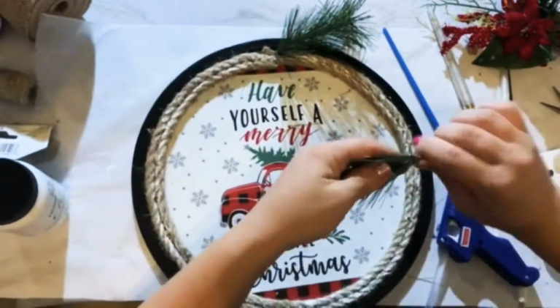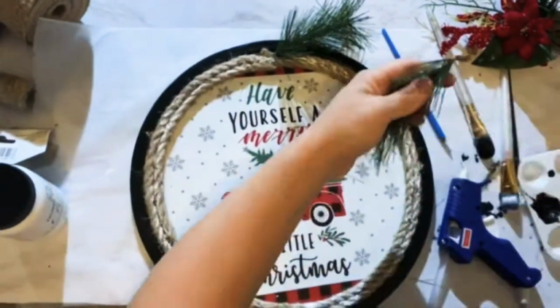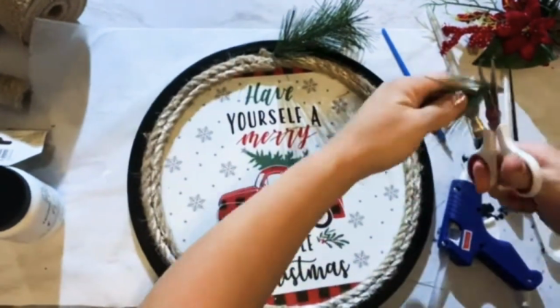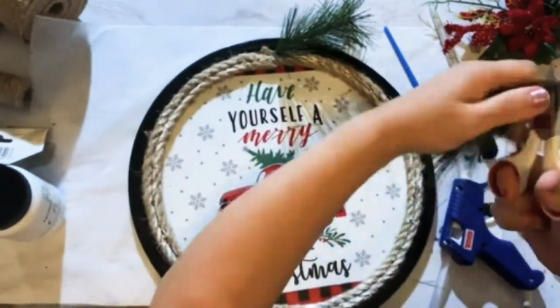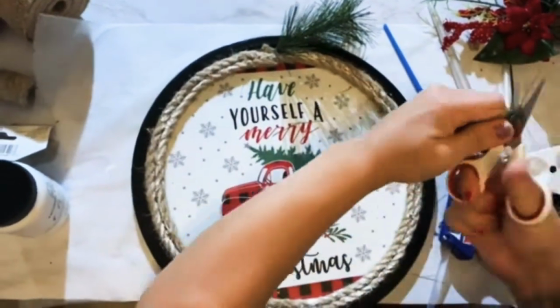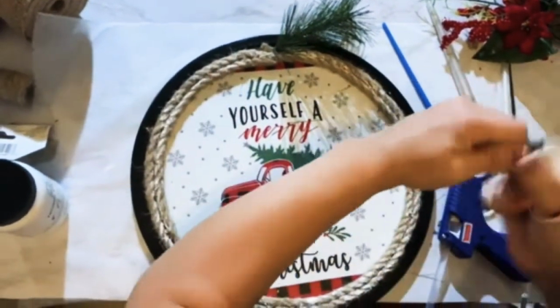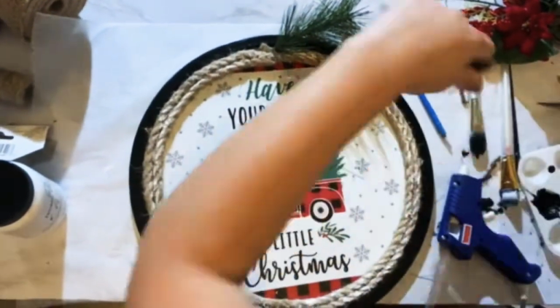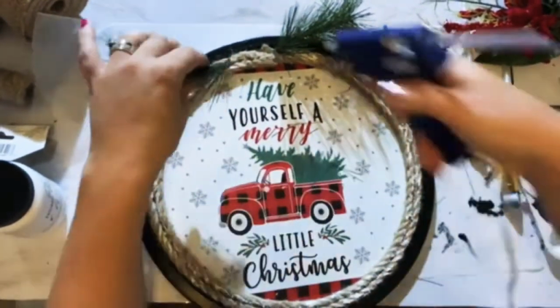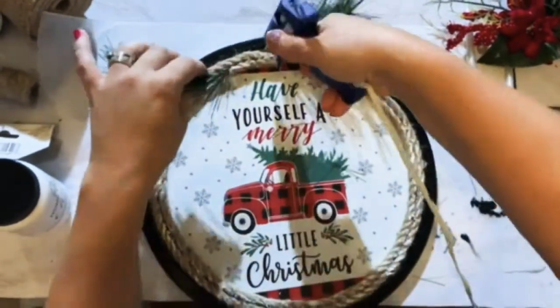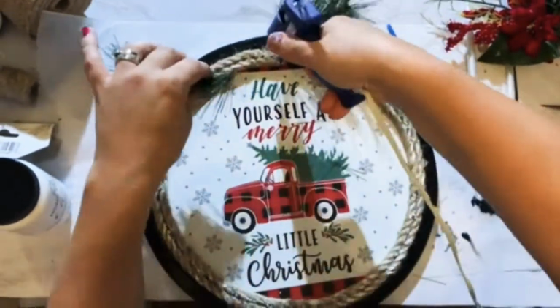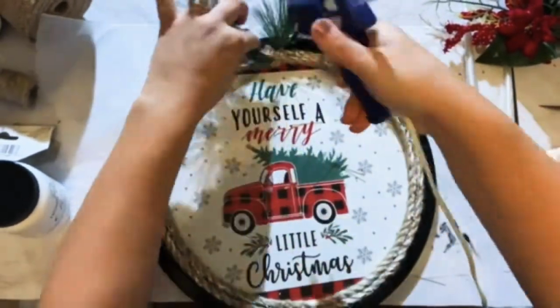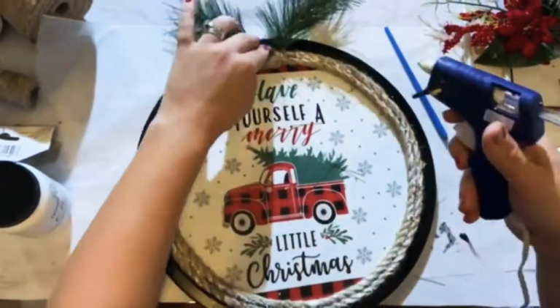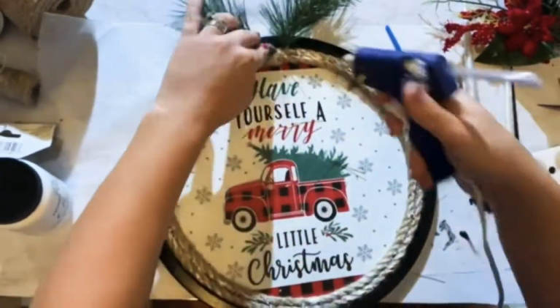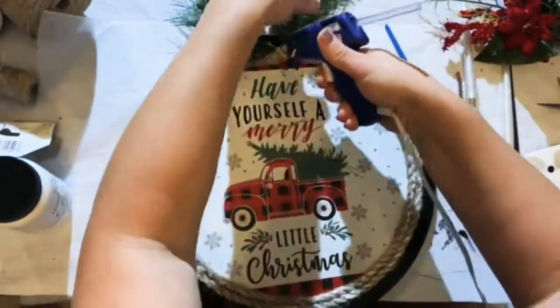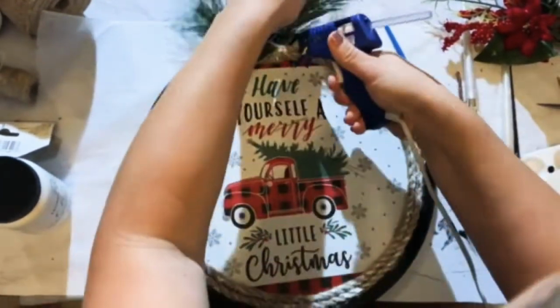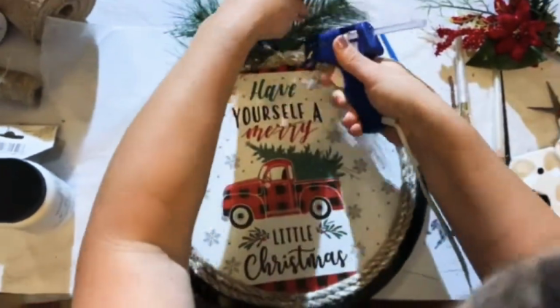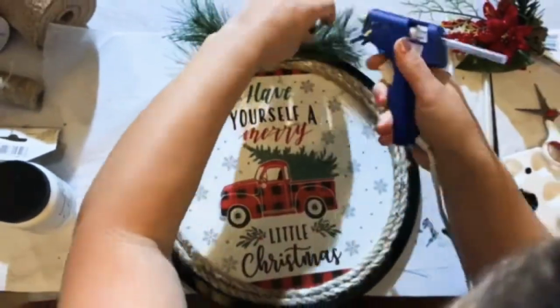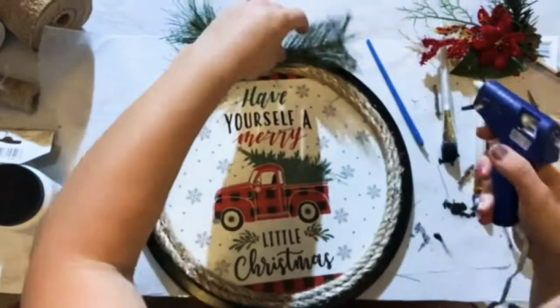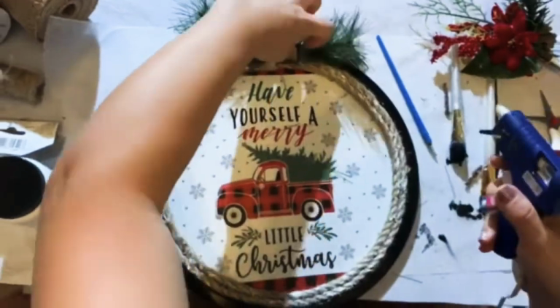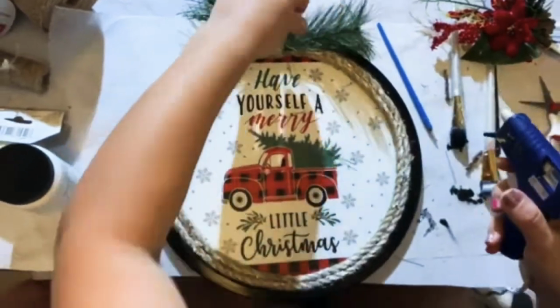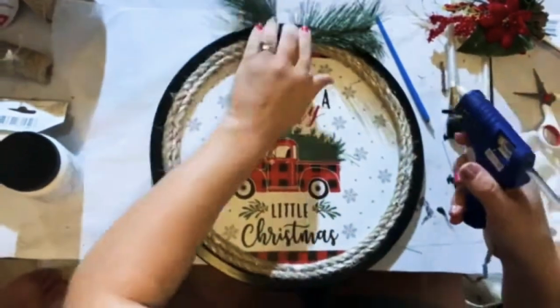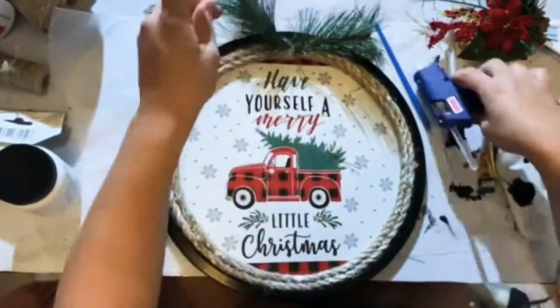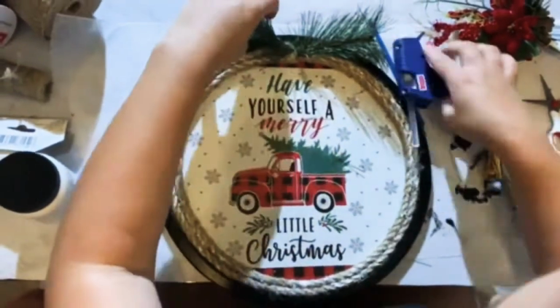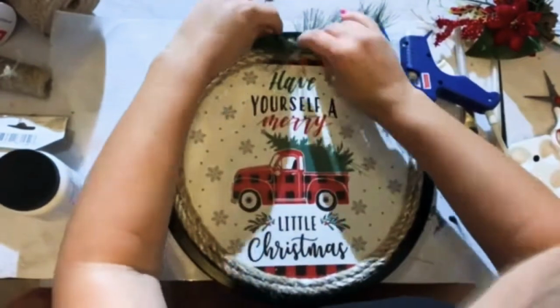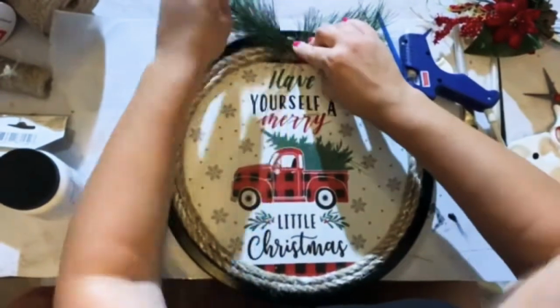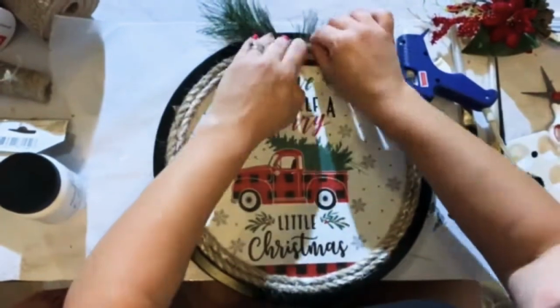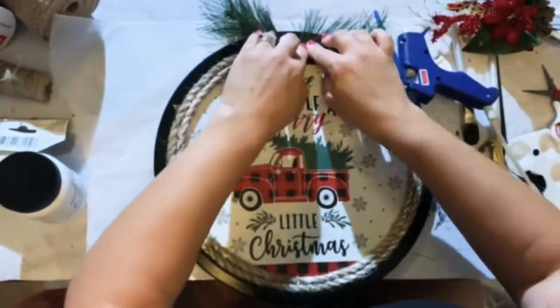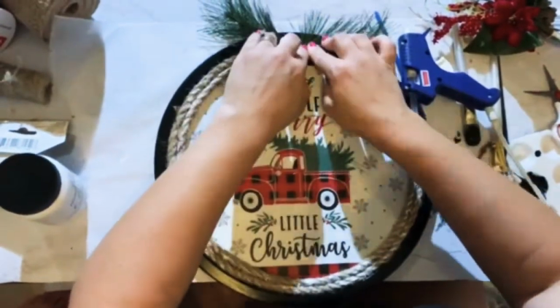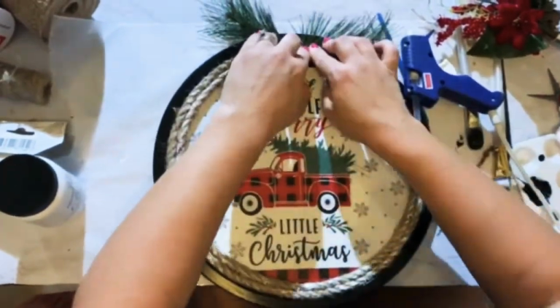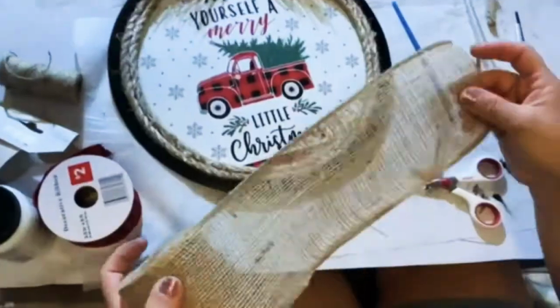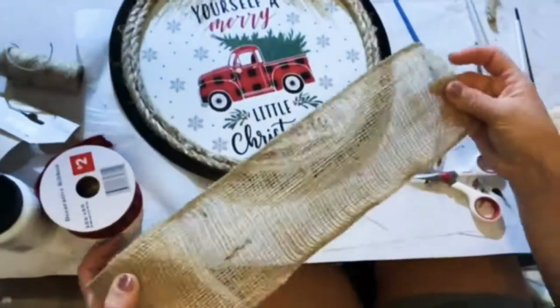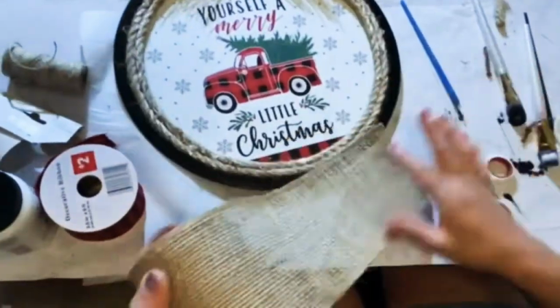Next I'm using the evergreen sprigs to give it a little topper. I'm using my glue gun to flush those down on the top.